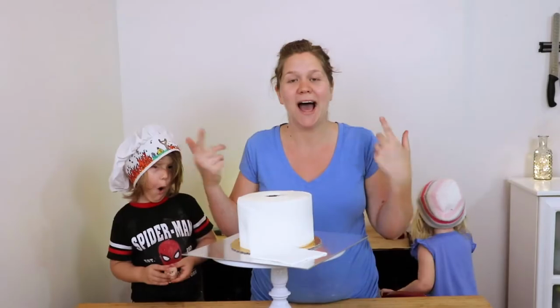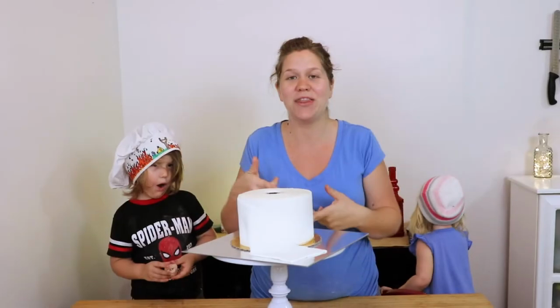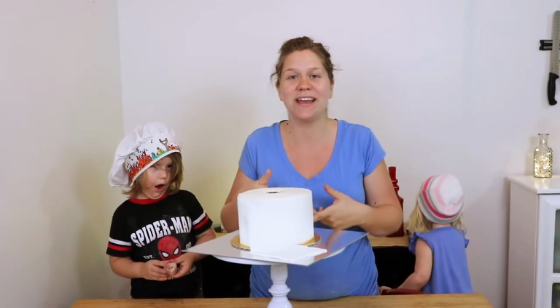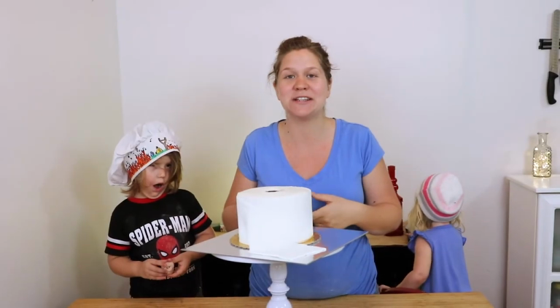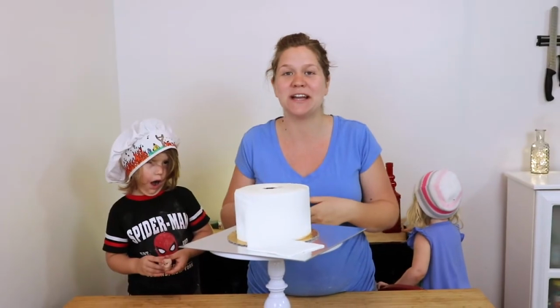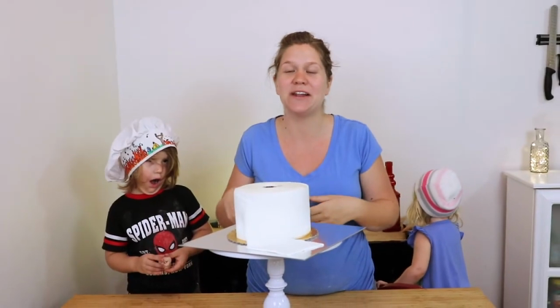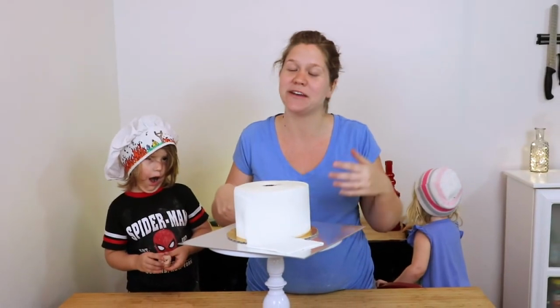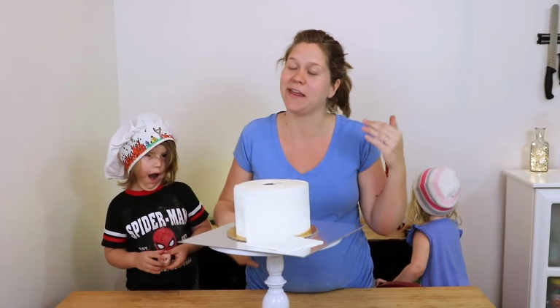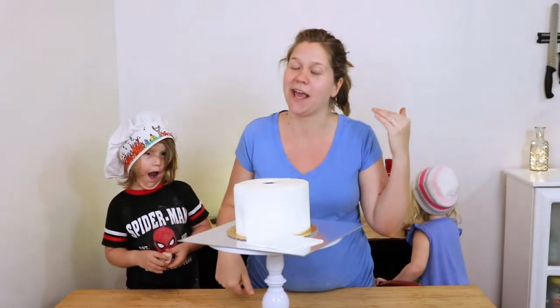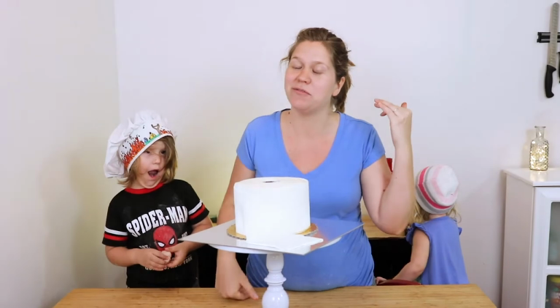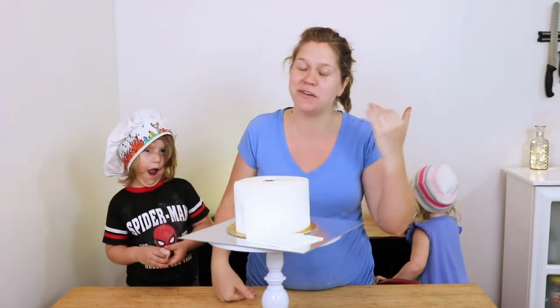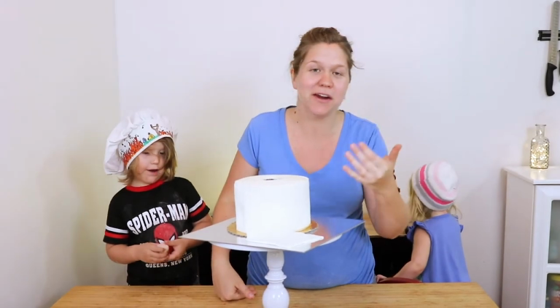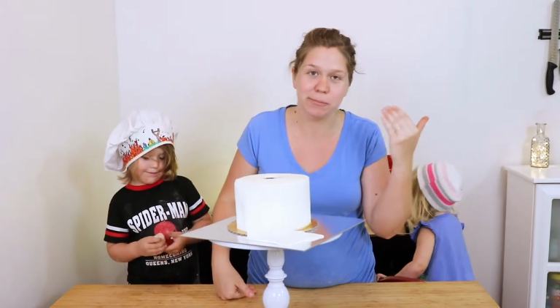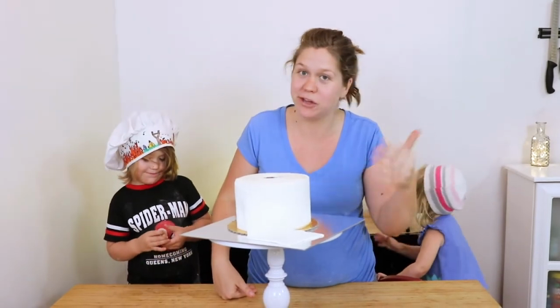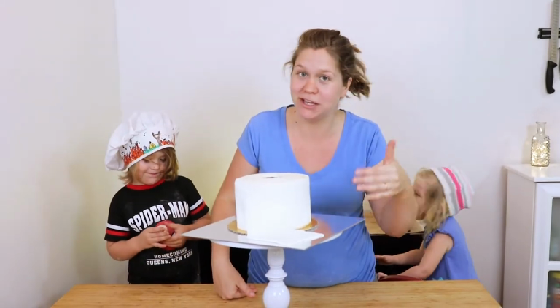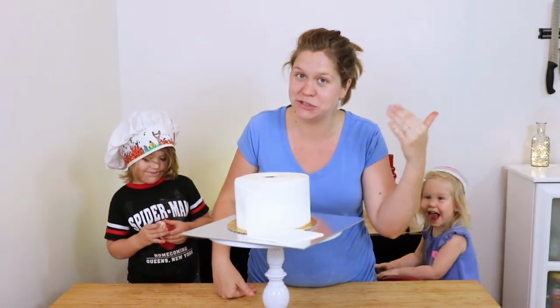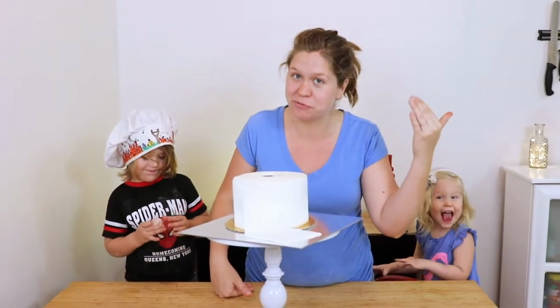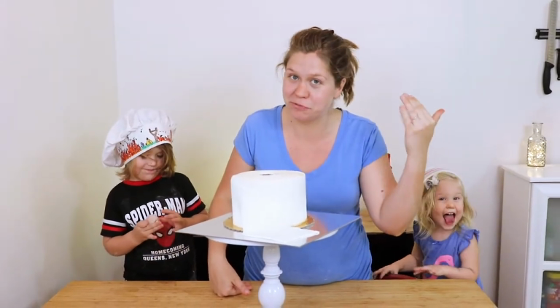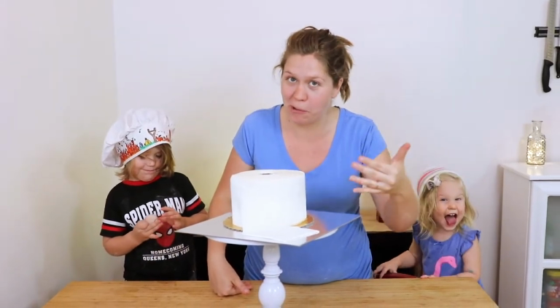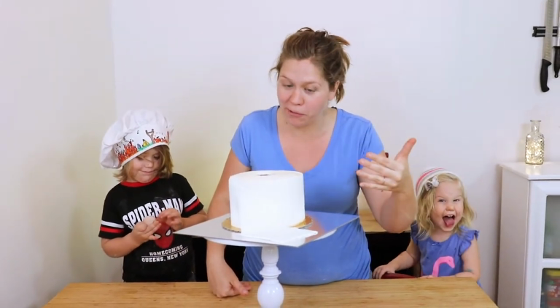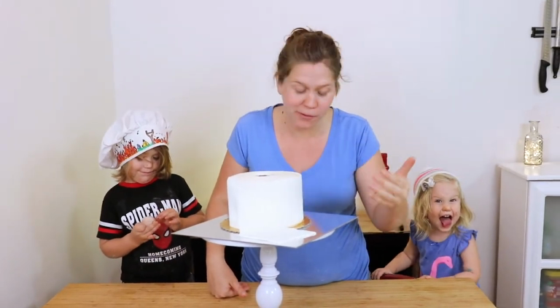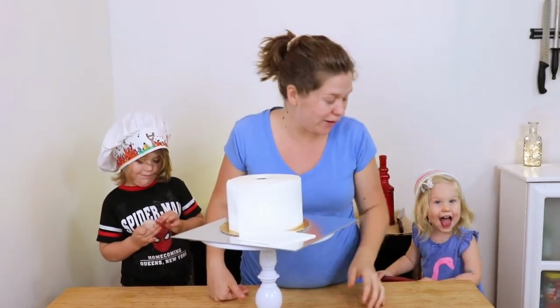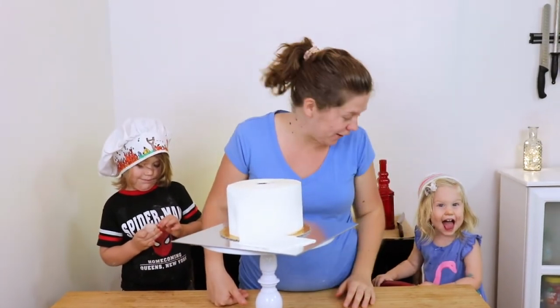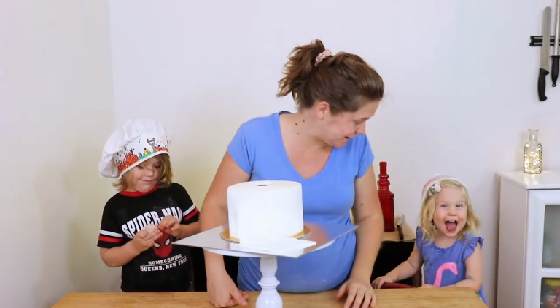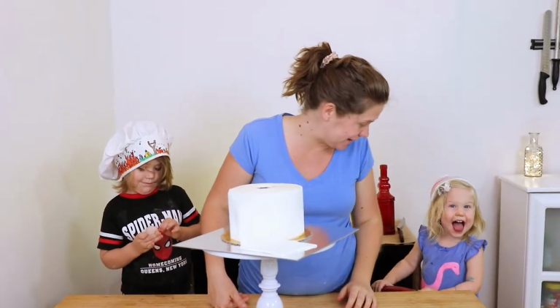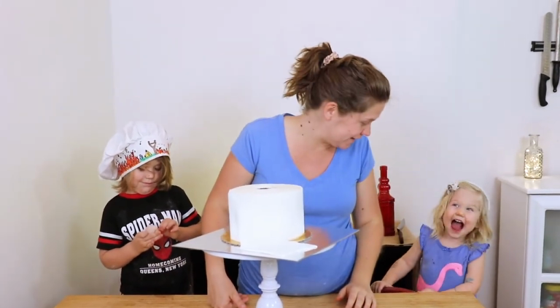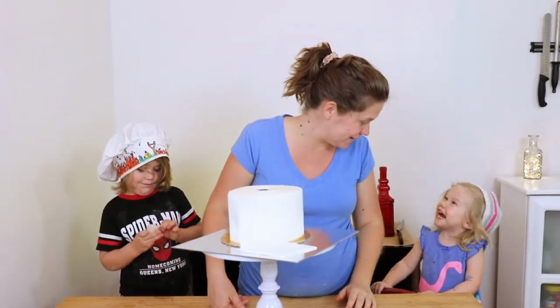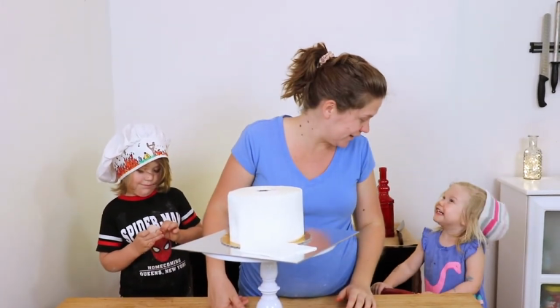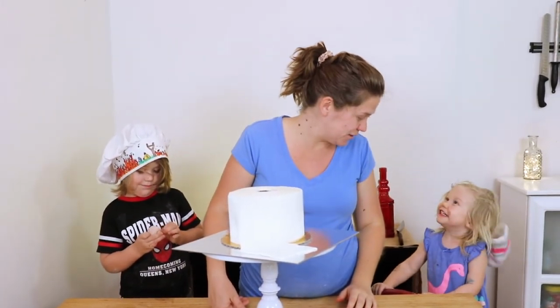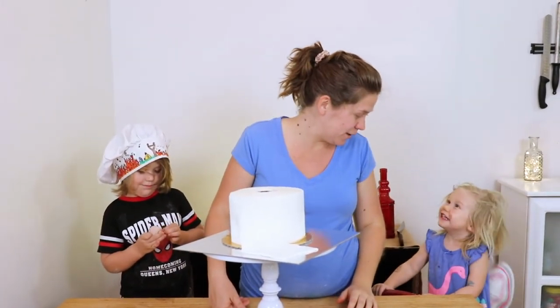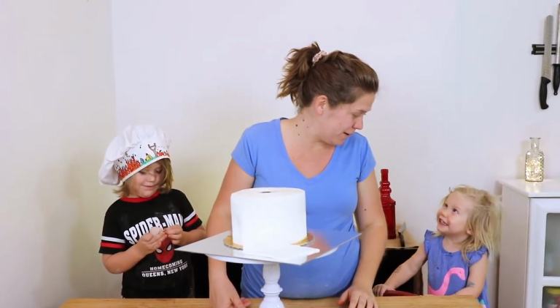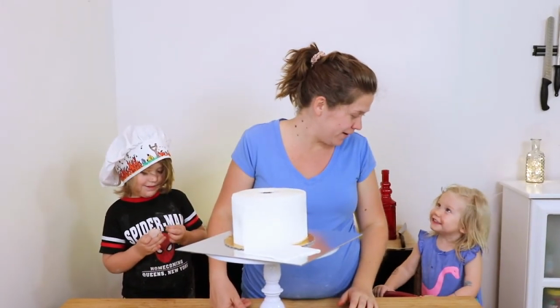I think it turned out looking like a very plush roll. What do you guys think? Does it look like toilet paper?